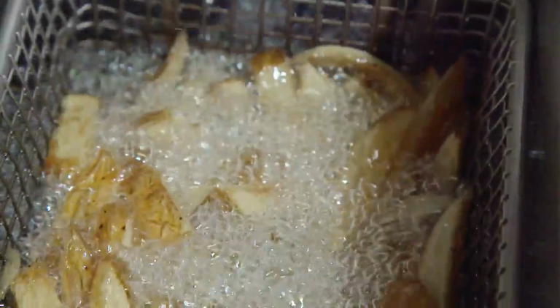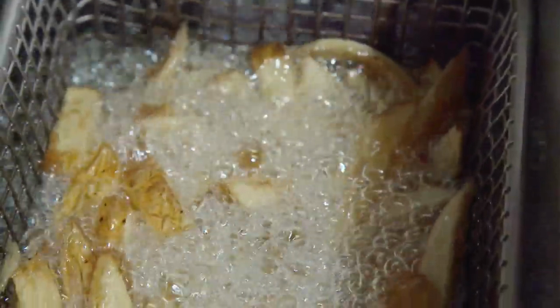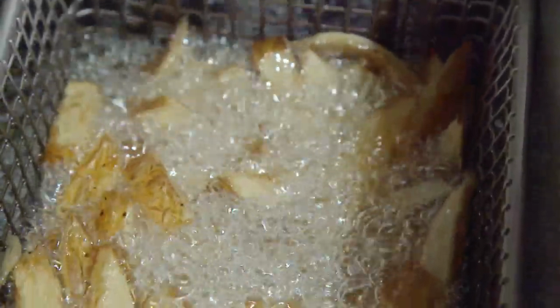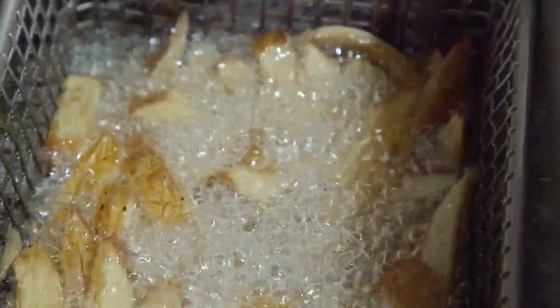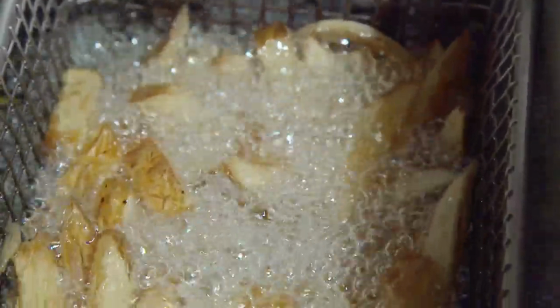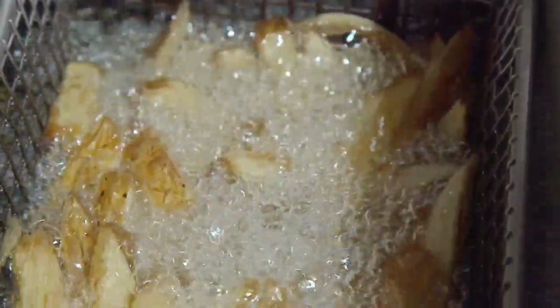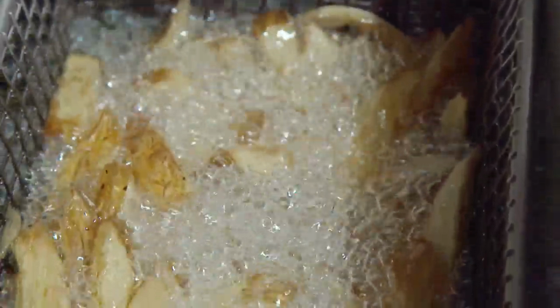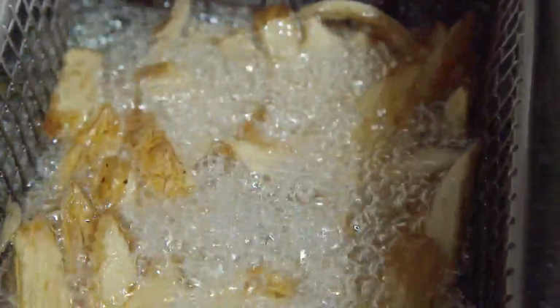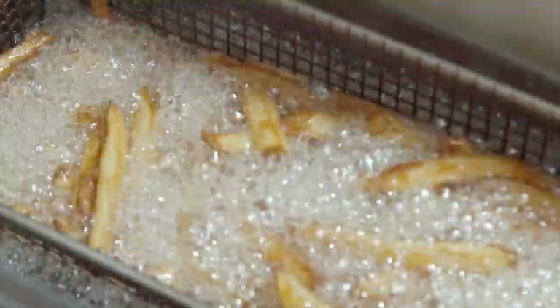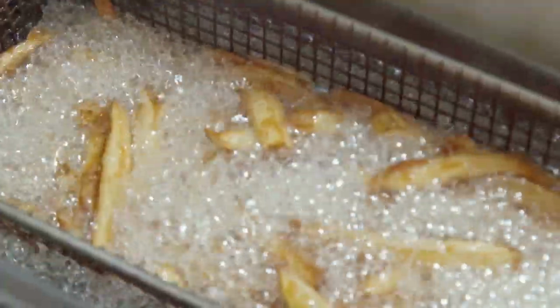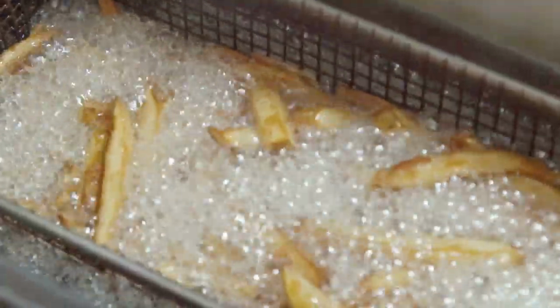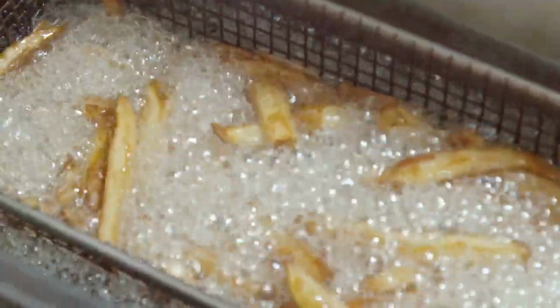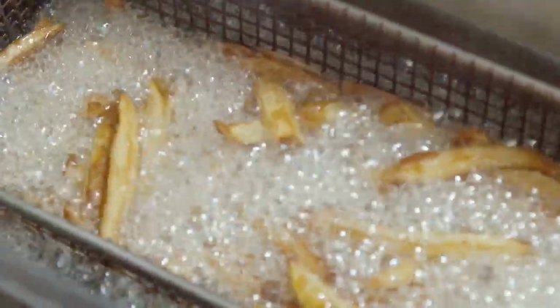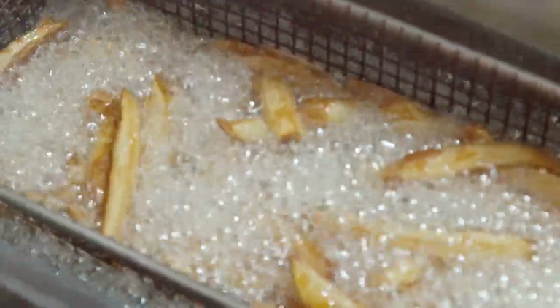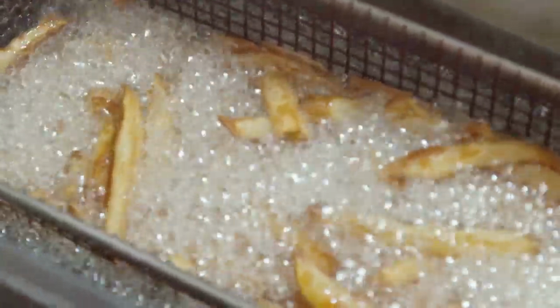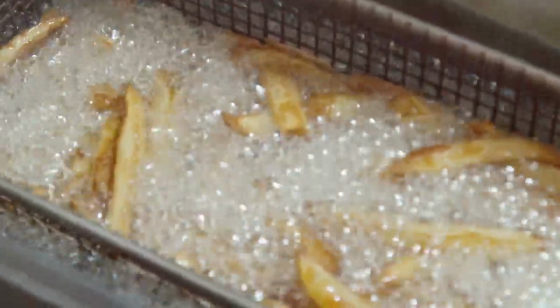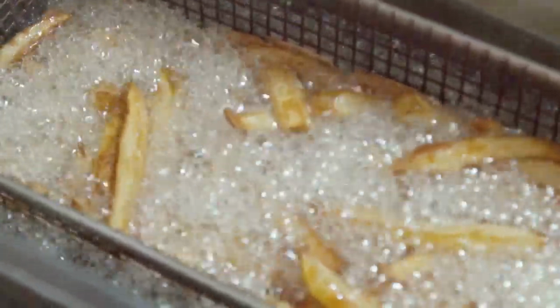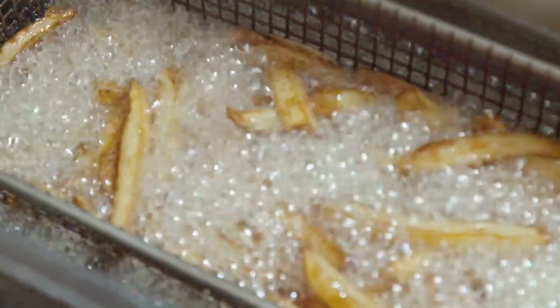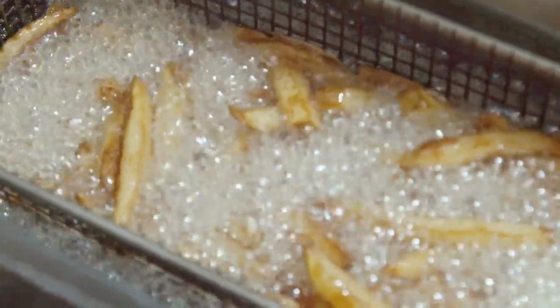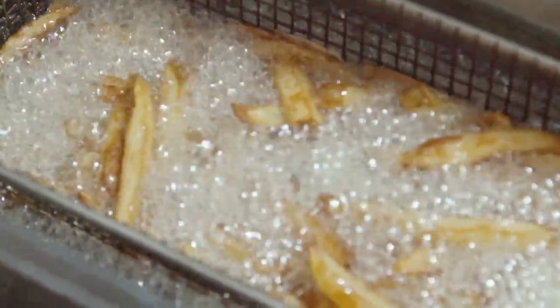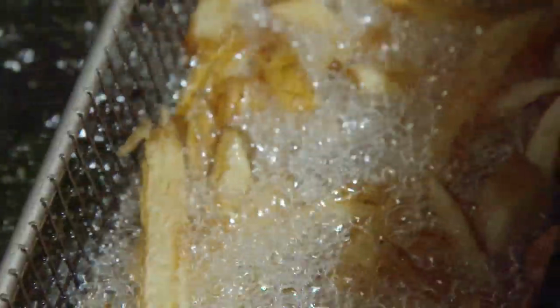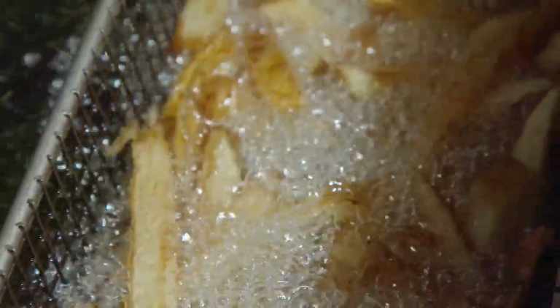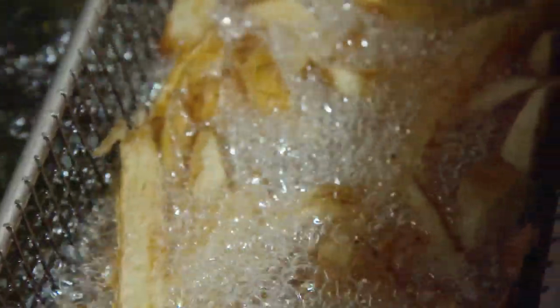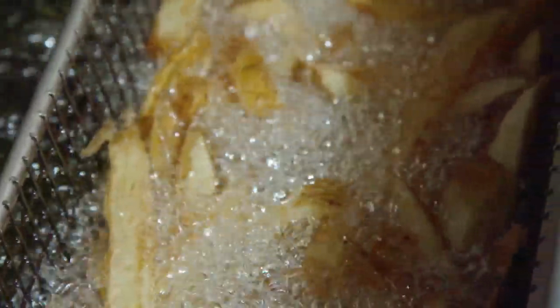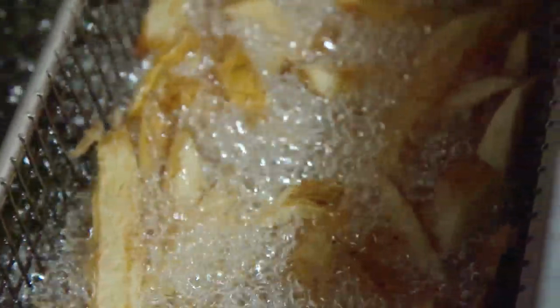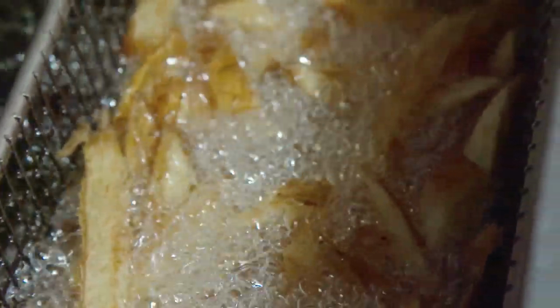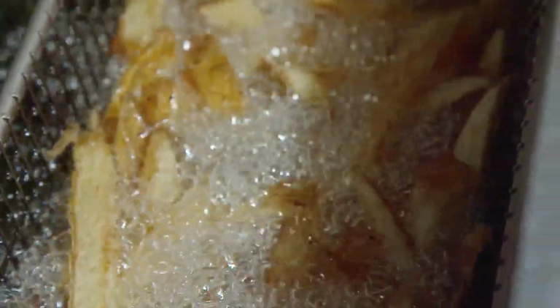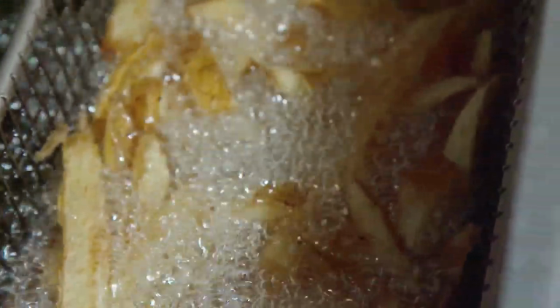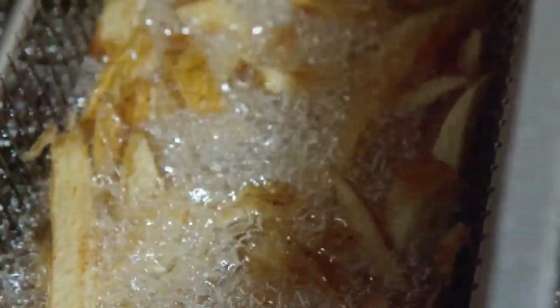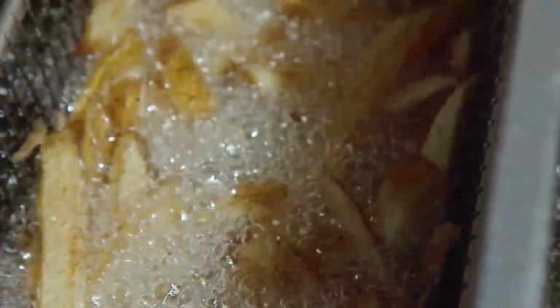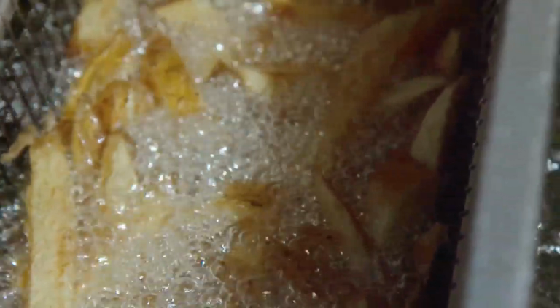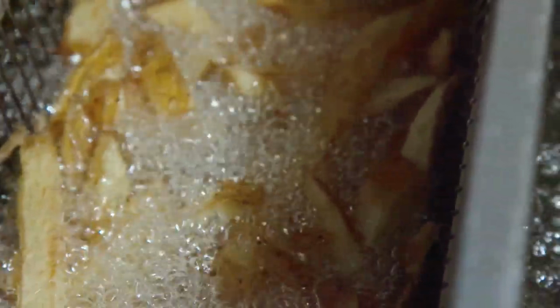We cook the fries in water and oil. The oil we use is pure Finnish canola oil, completely free from additives.